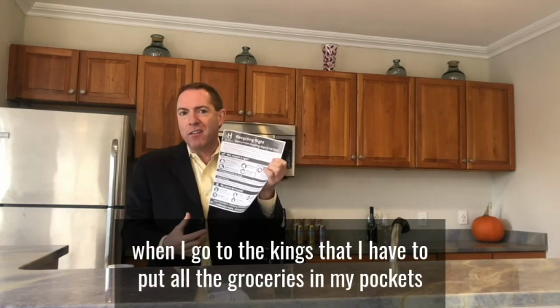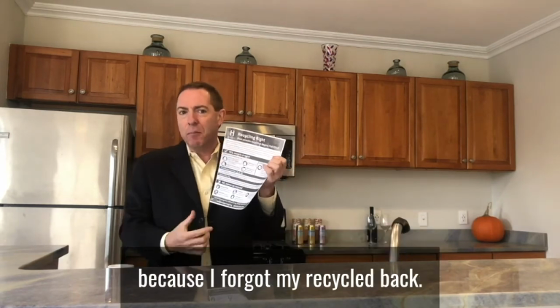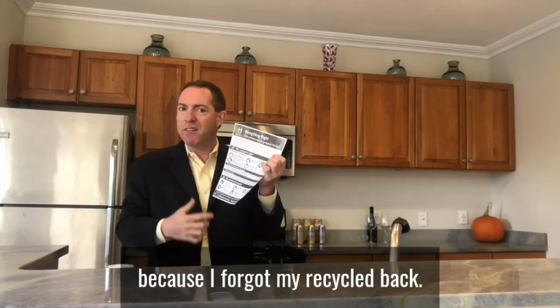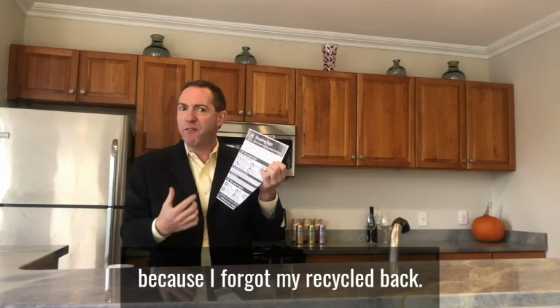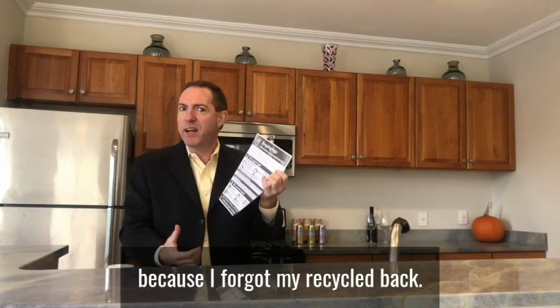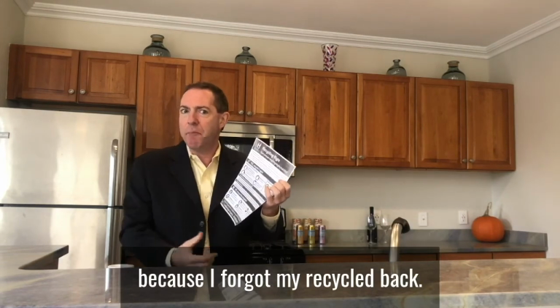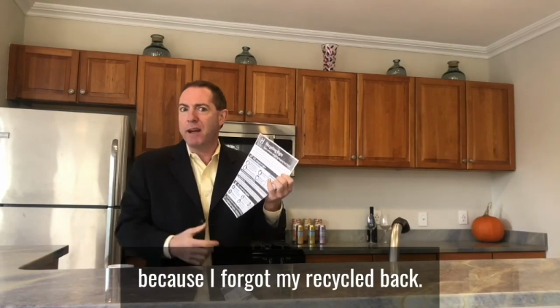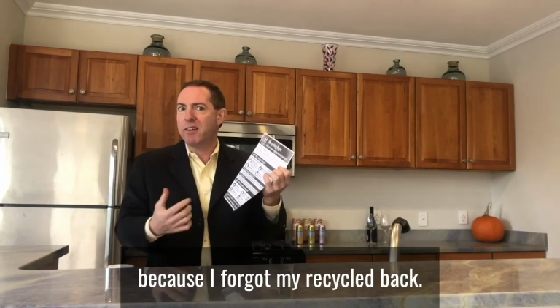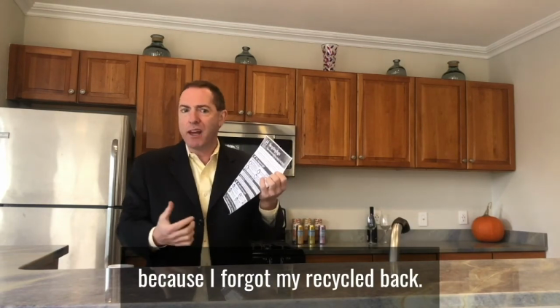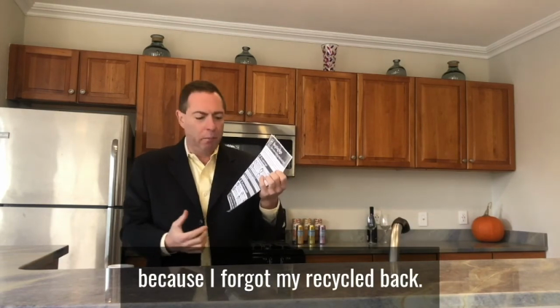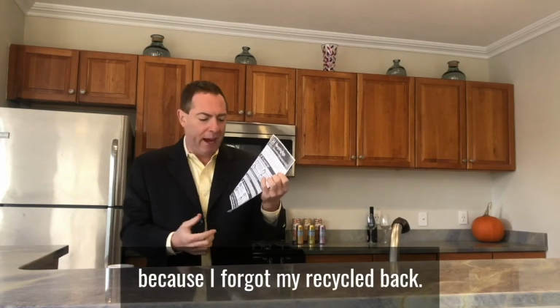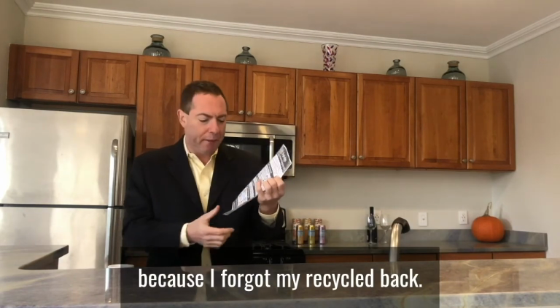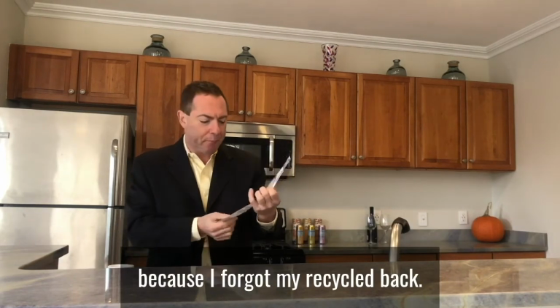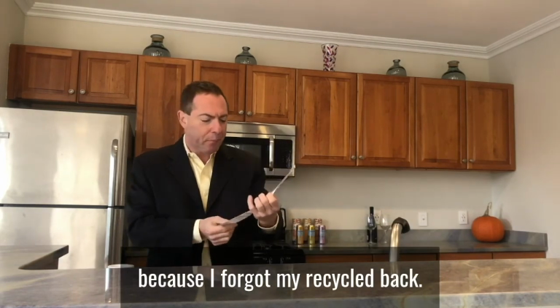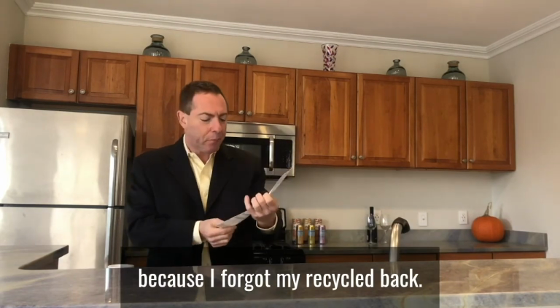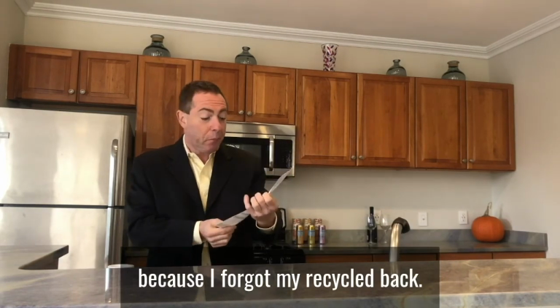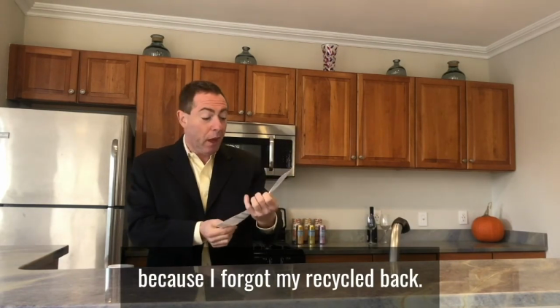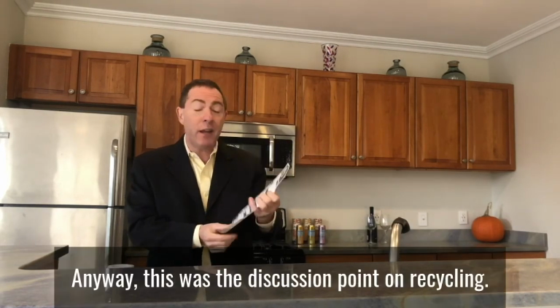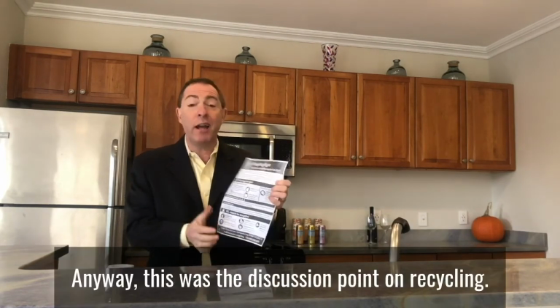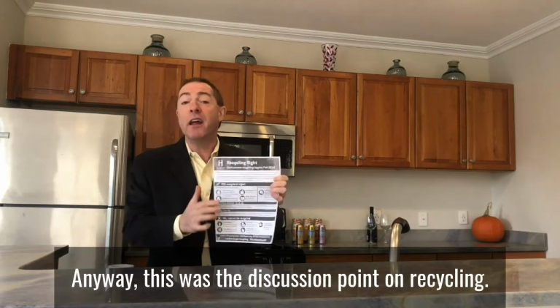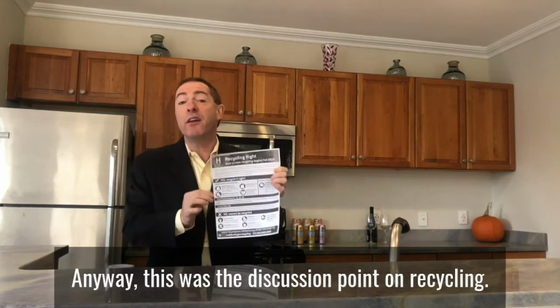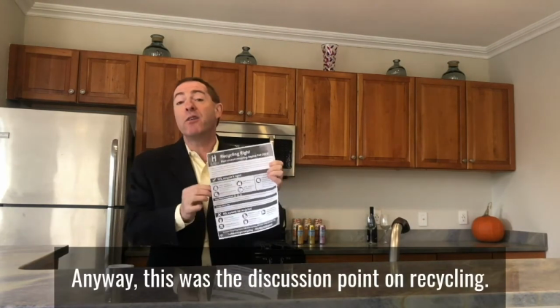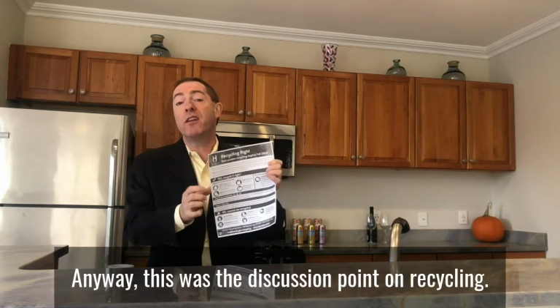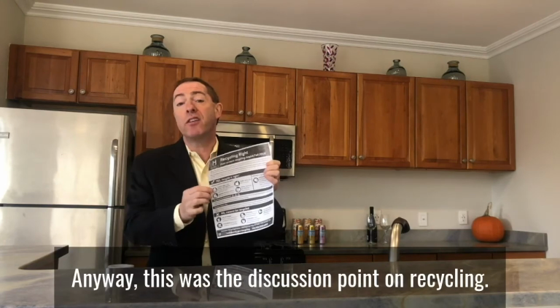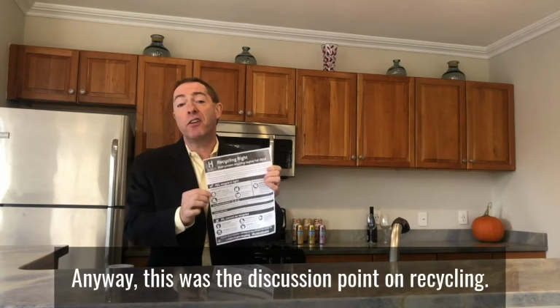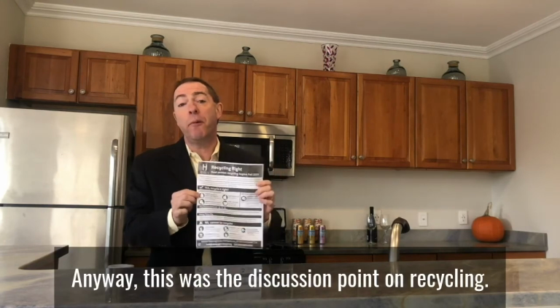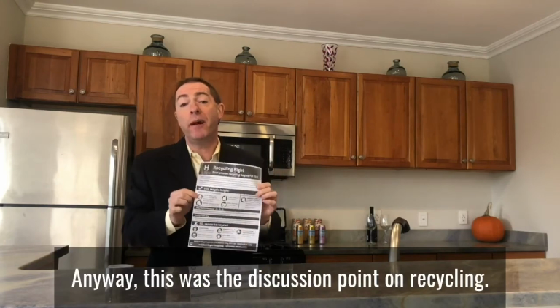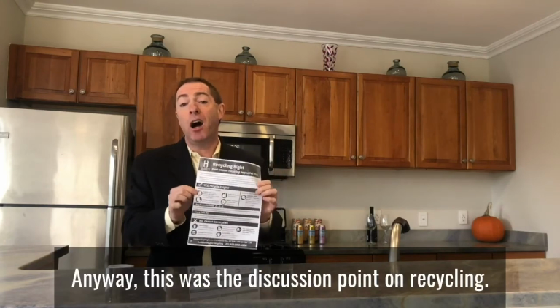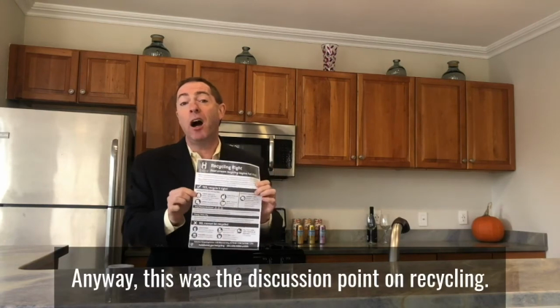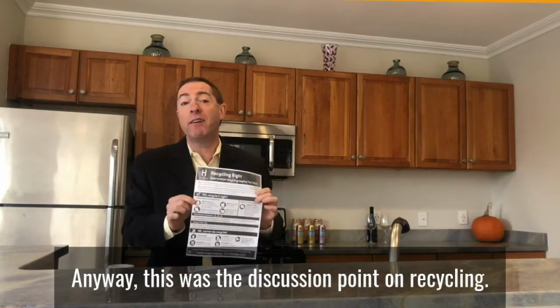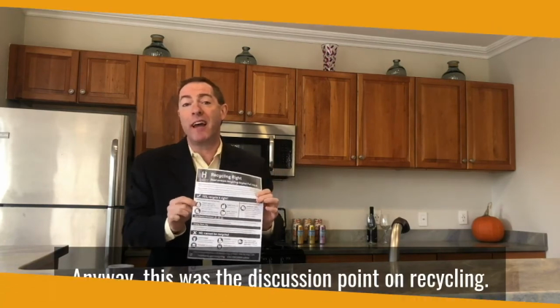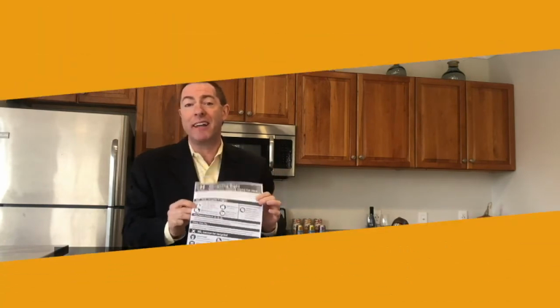Anyway, this was the discussion point on recycling.